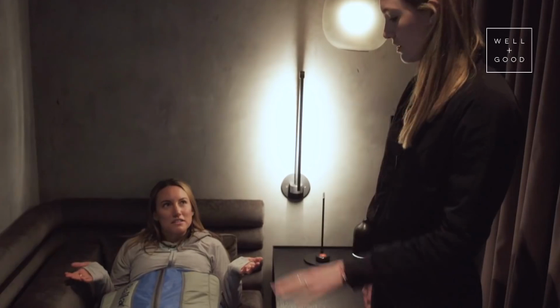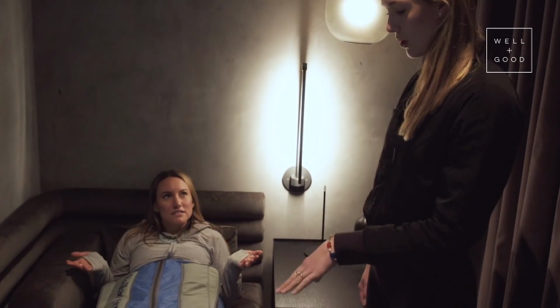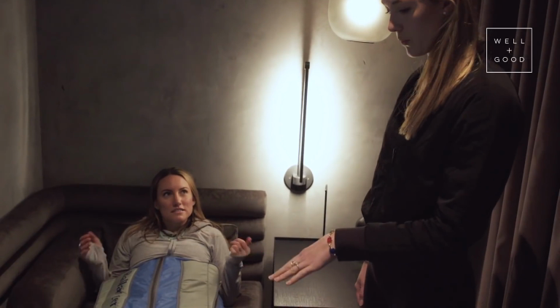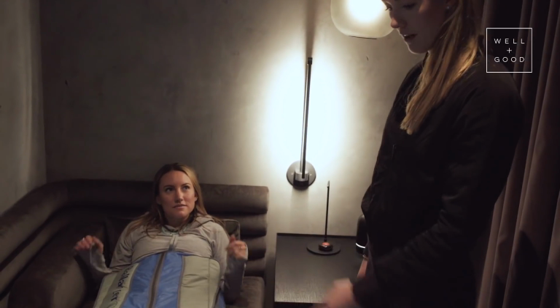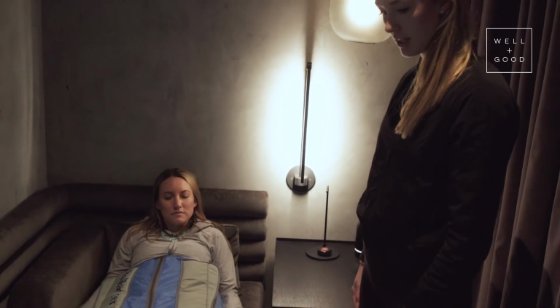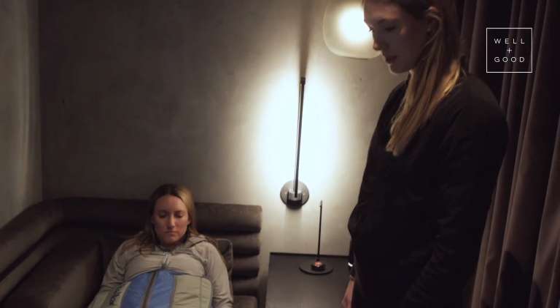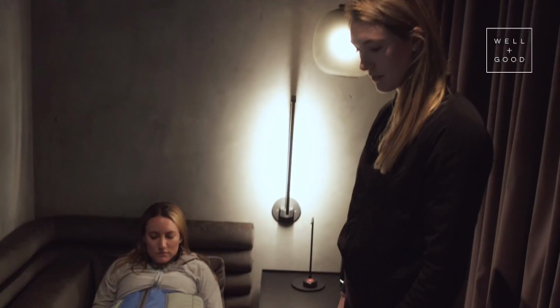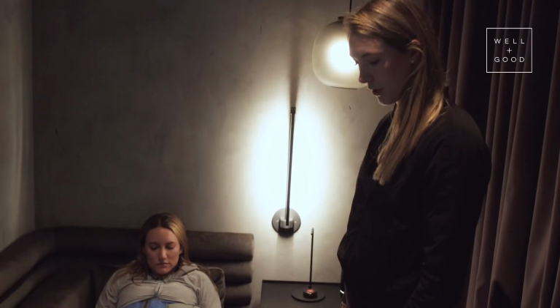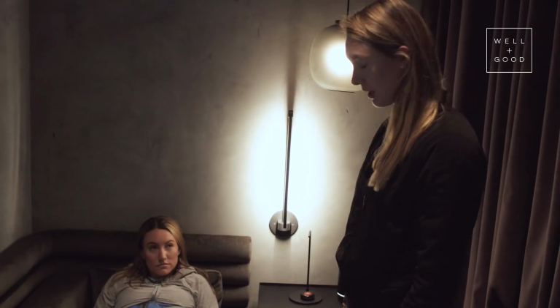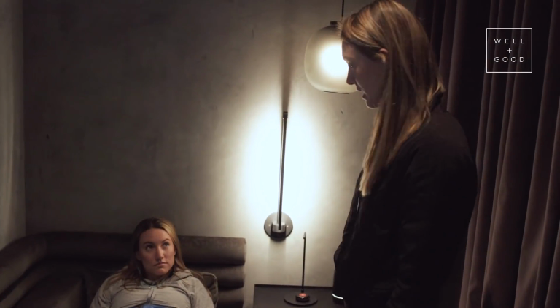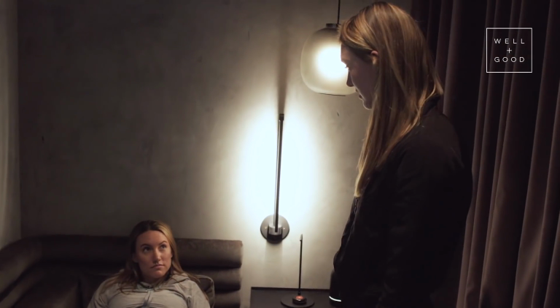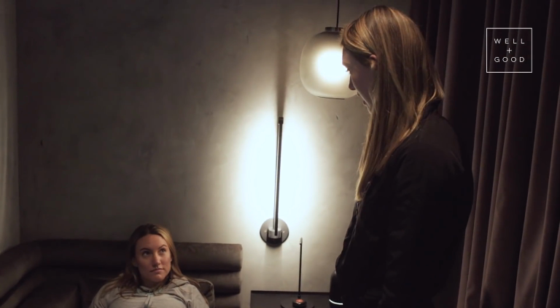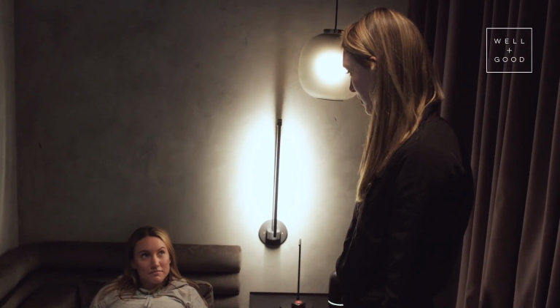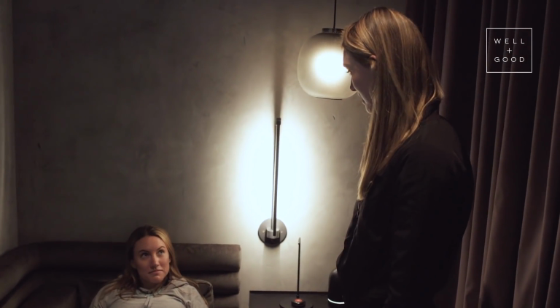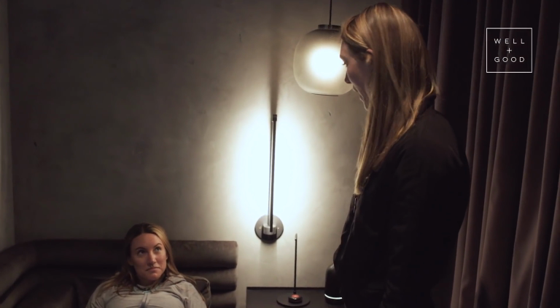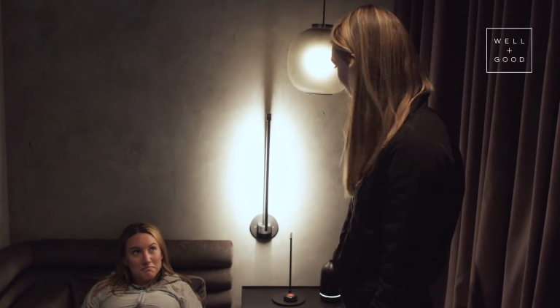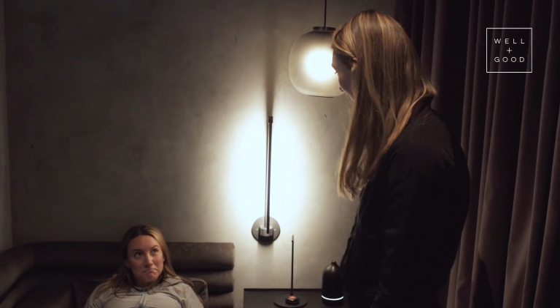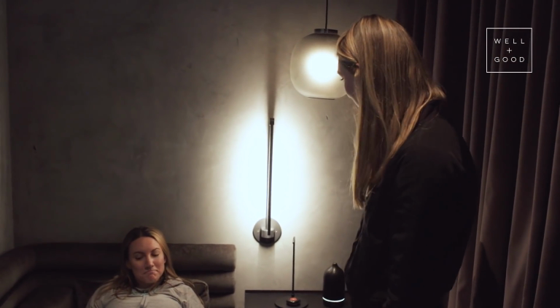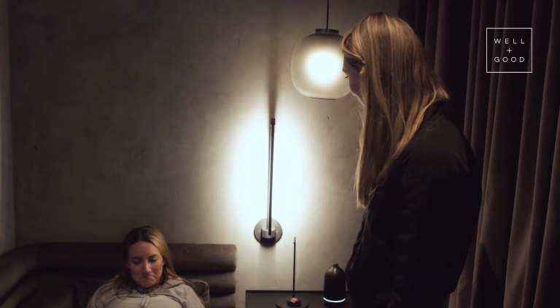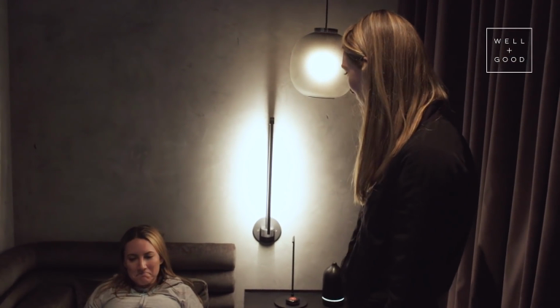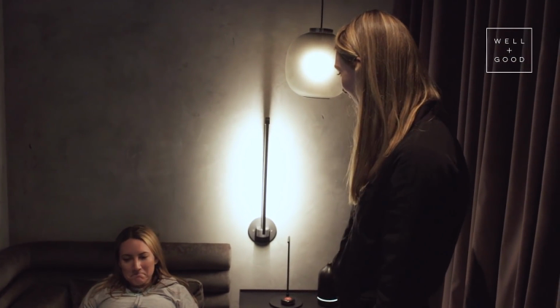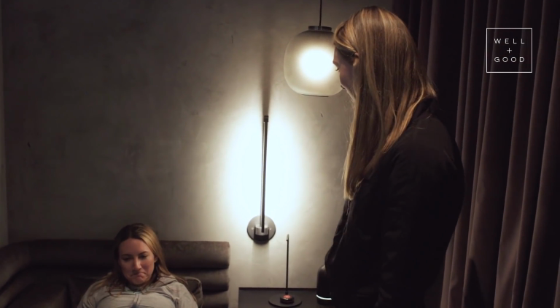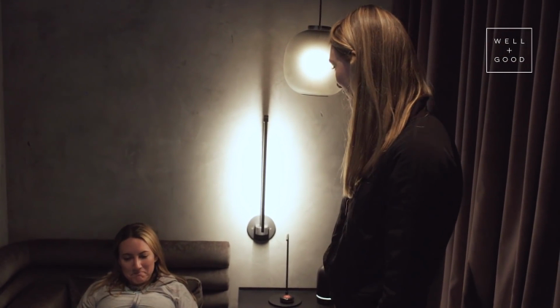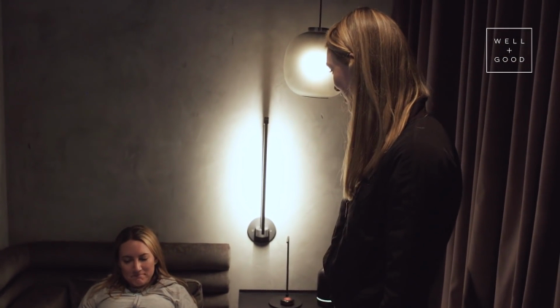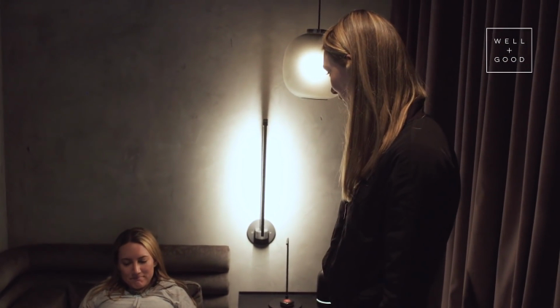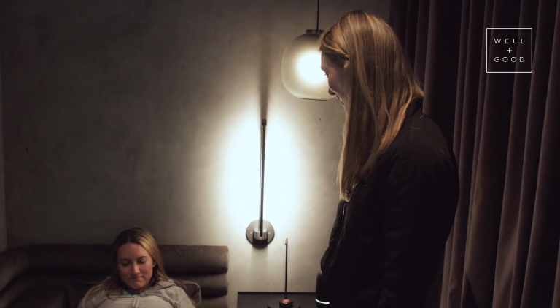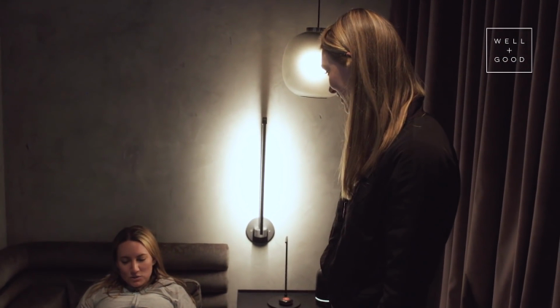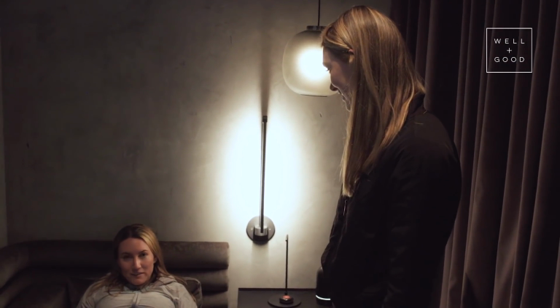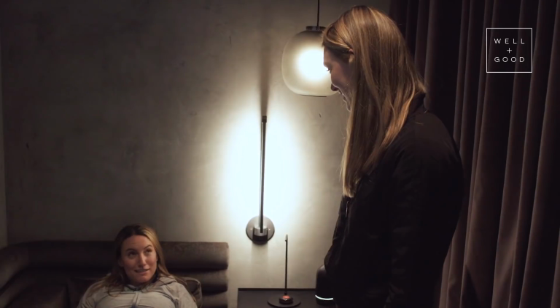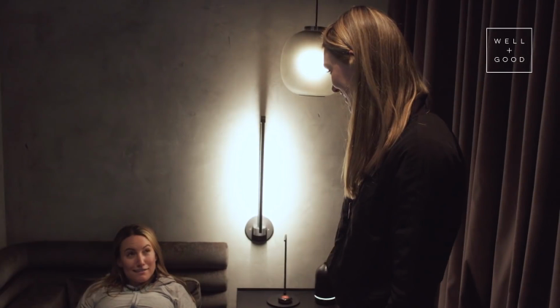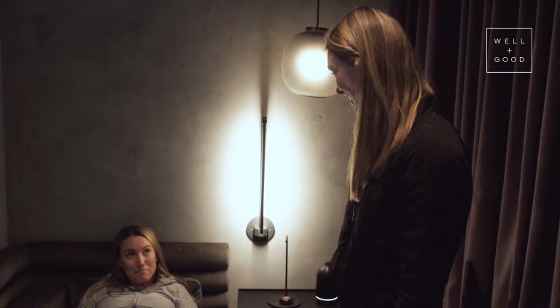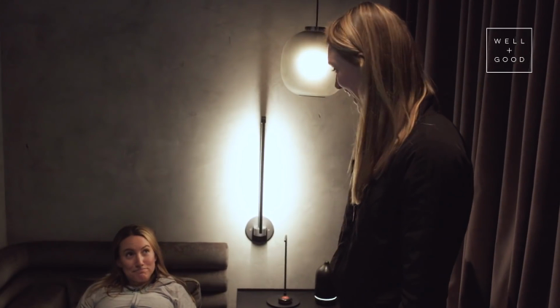We have you set up in this for 30 minutes, so just sit back, relax. I'll dim the lights and you can enjoy. I think I'm going to take a little nap.